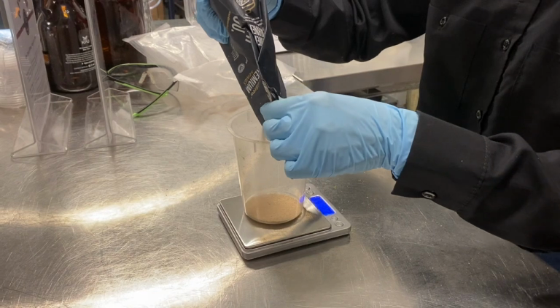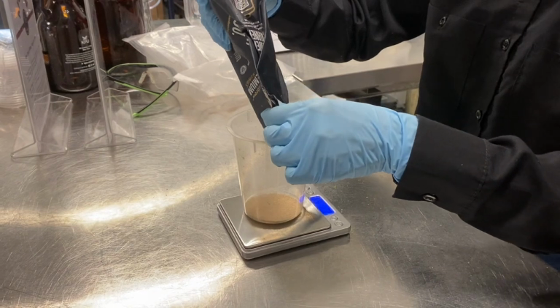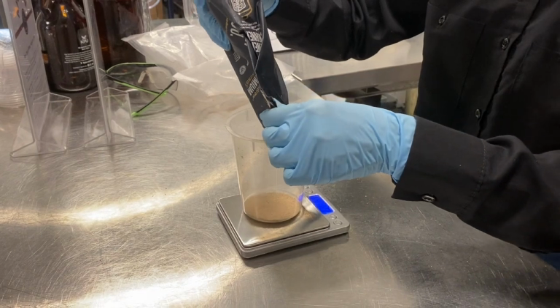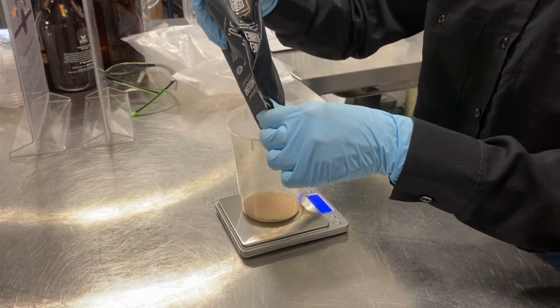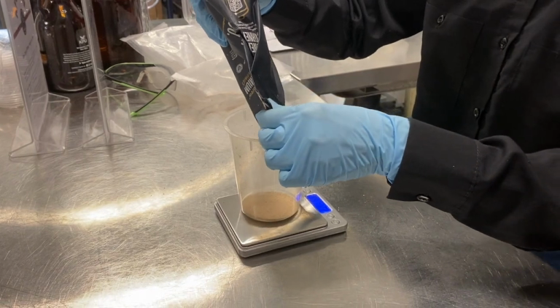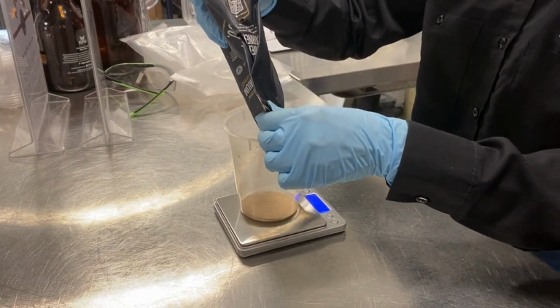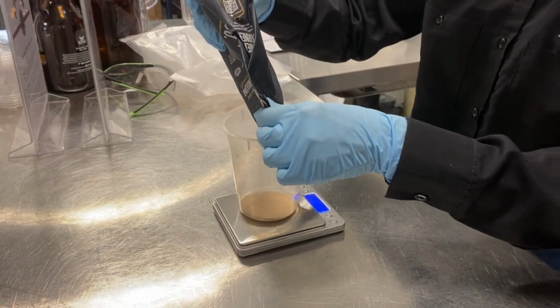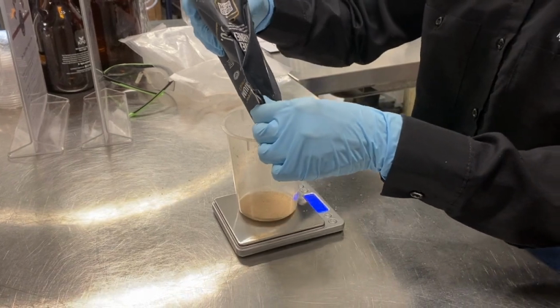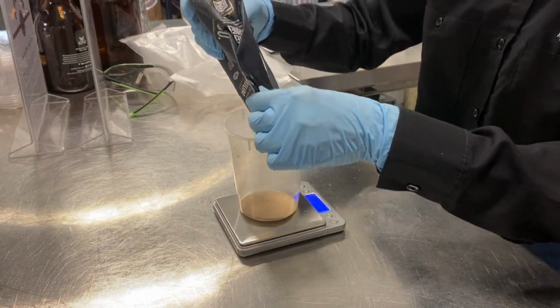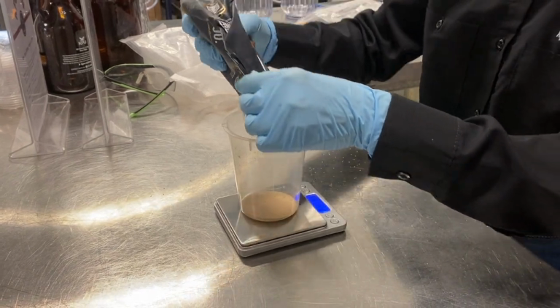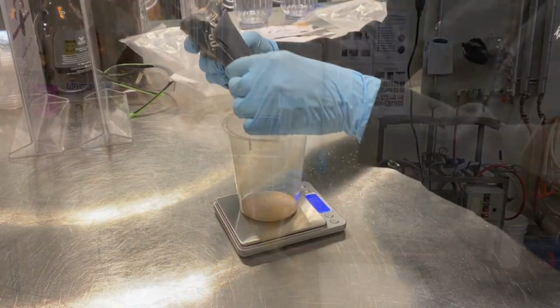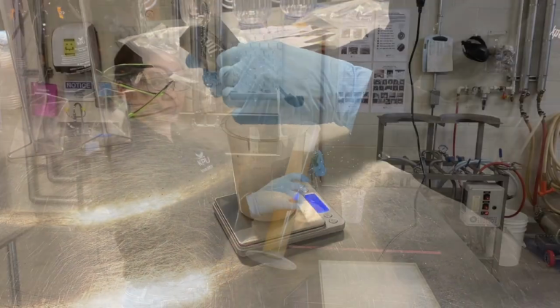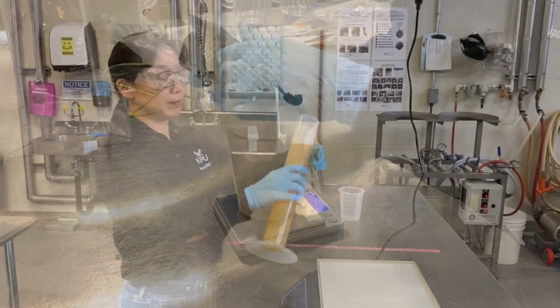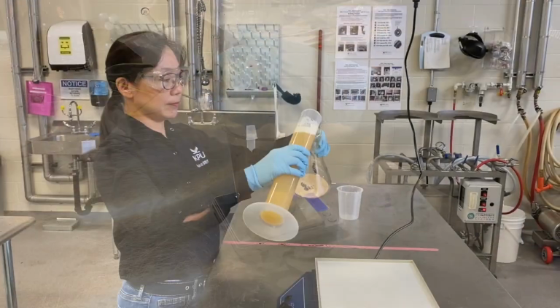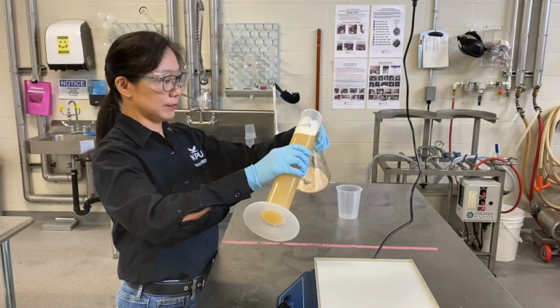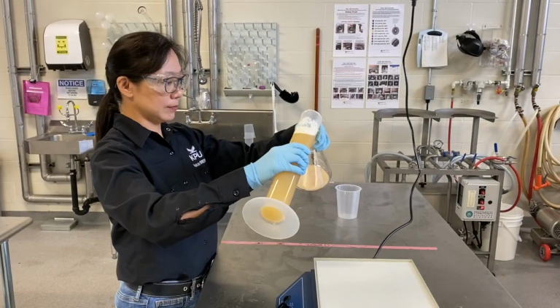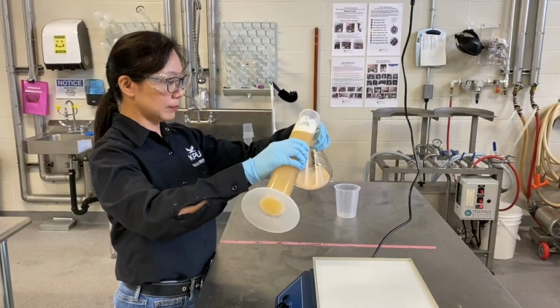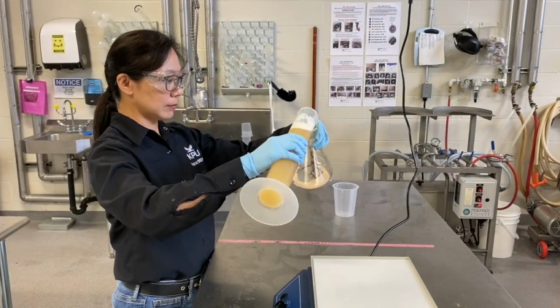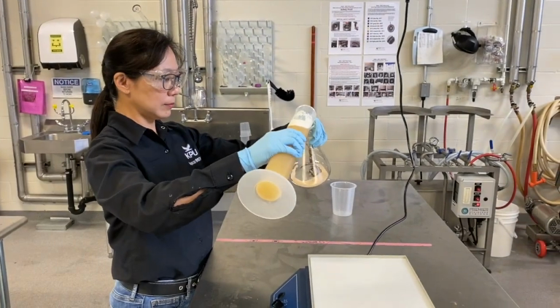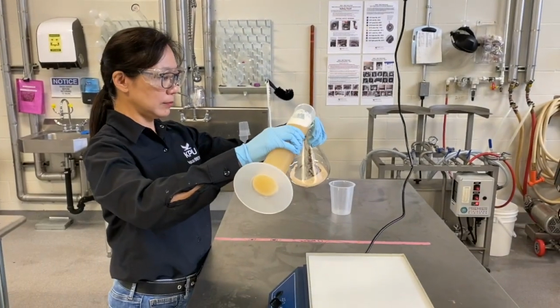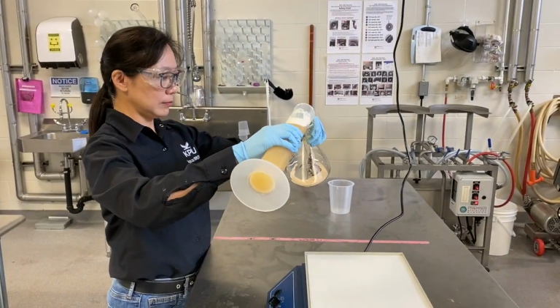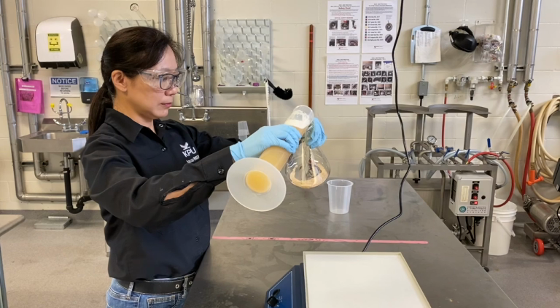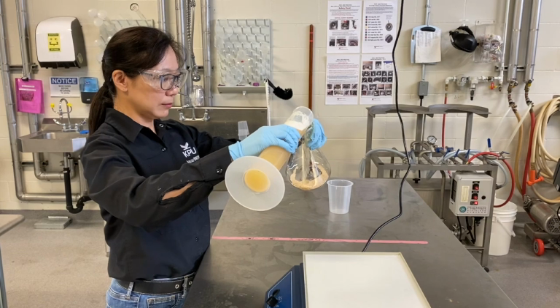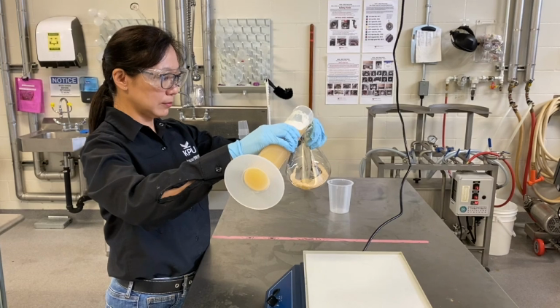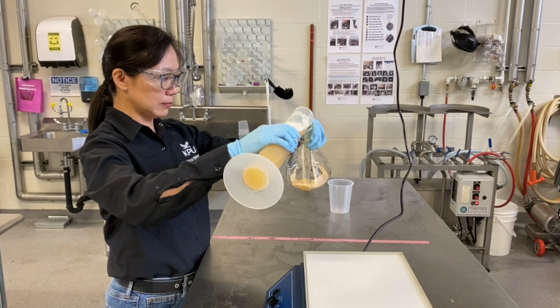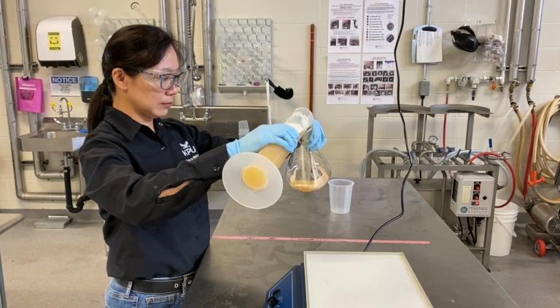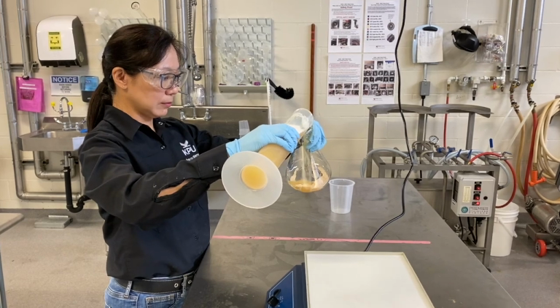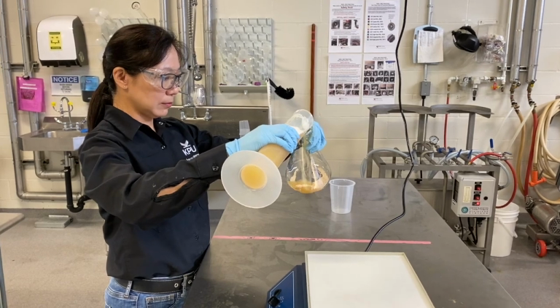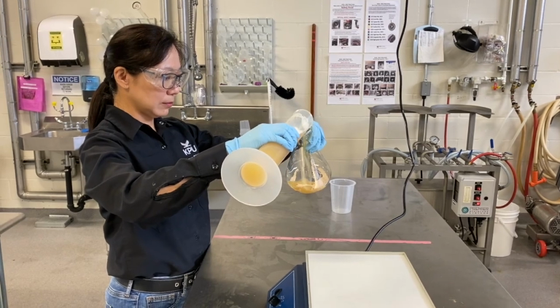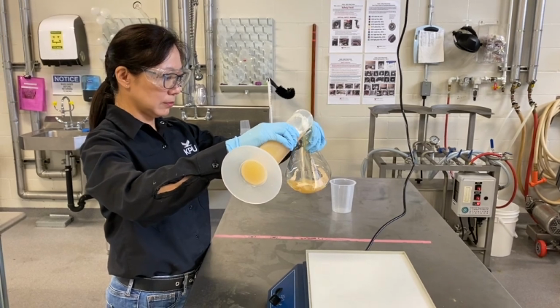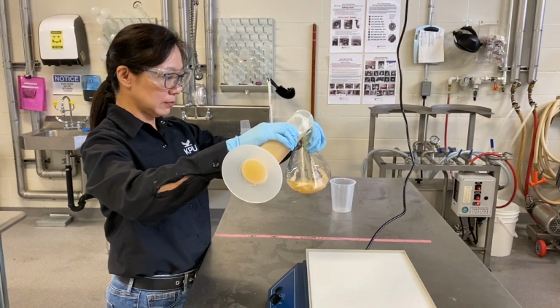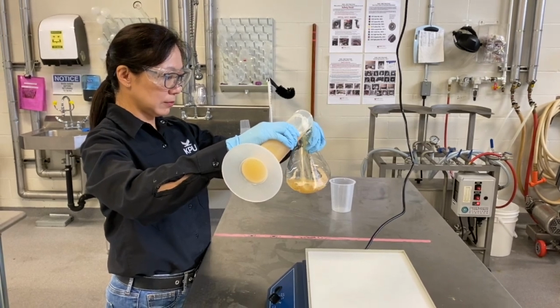Instead of a yeast slurry, you can also use 10 grams of dry yeast and add it to 500 milliliters of the wort.